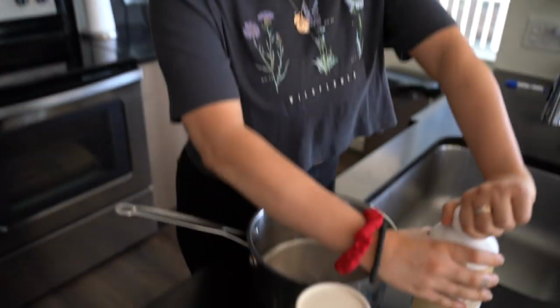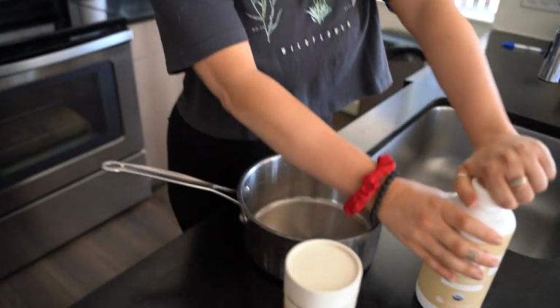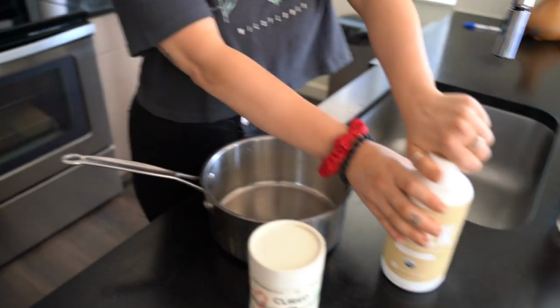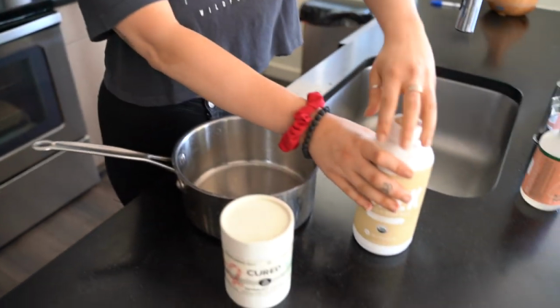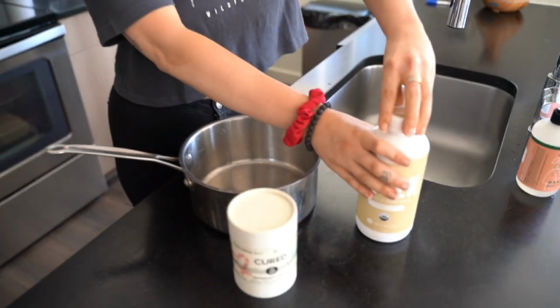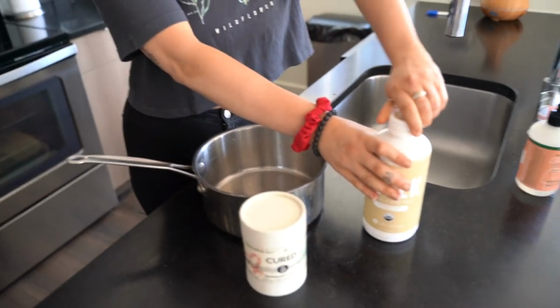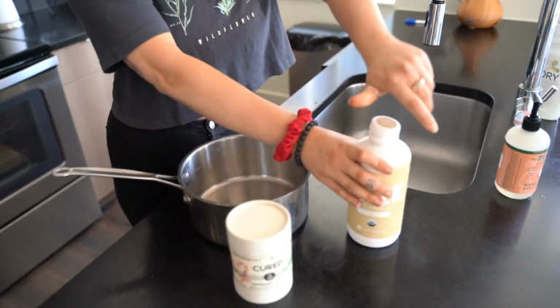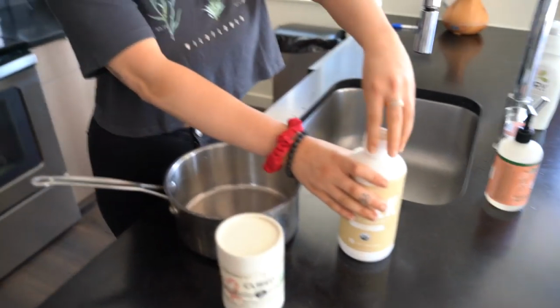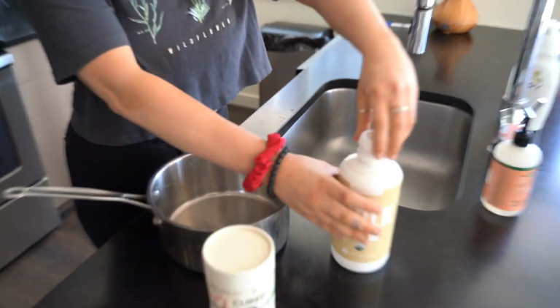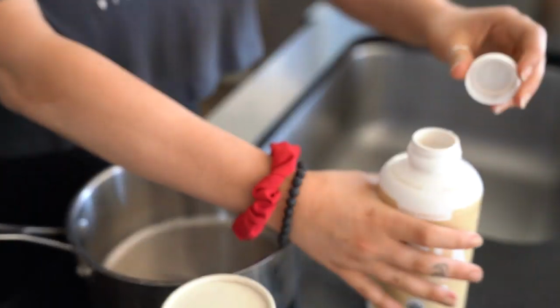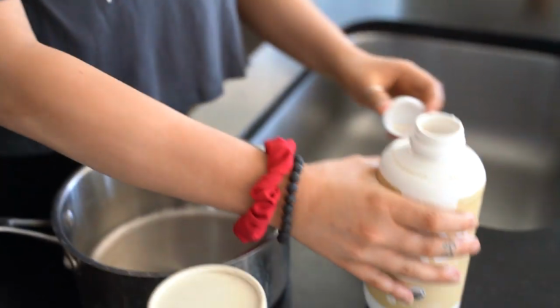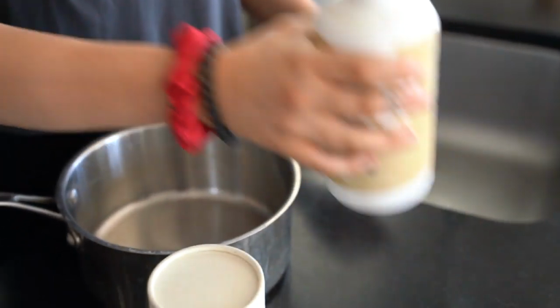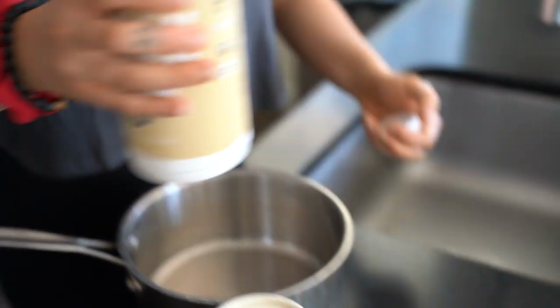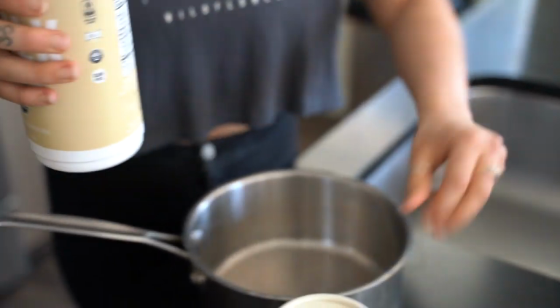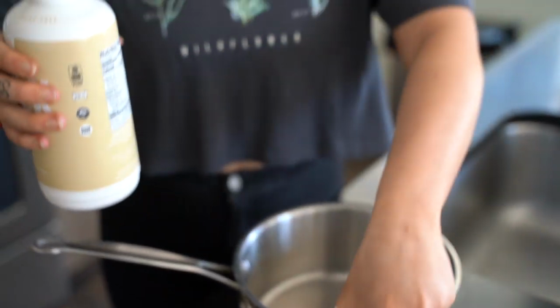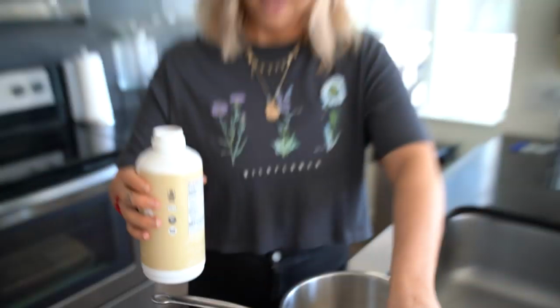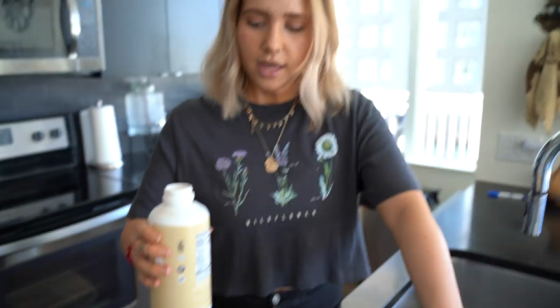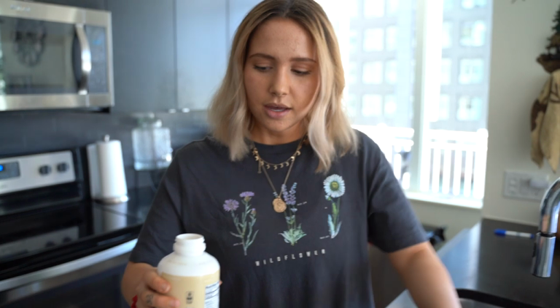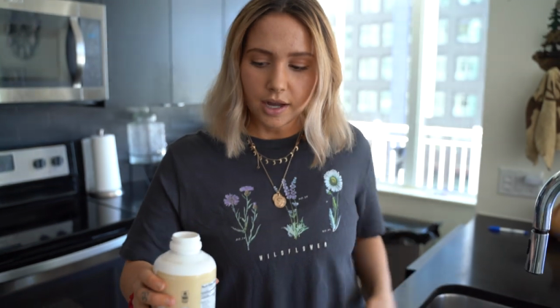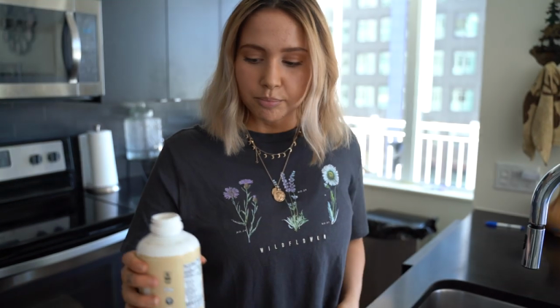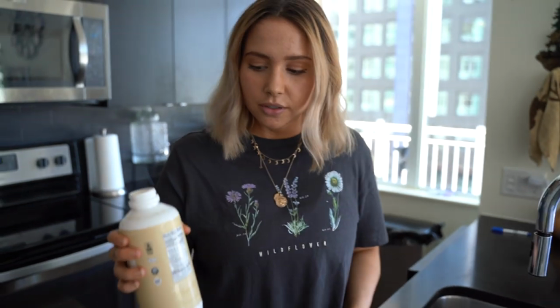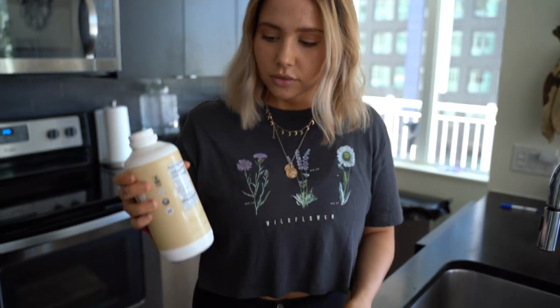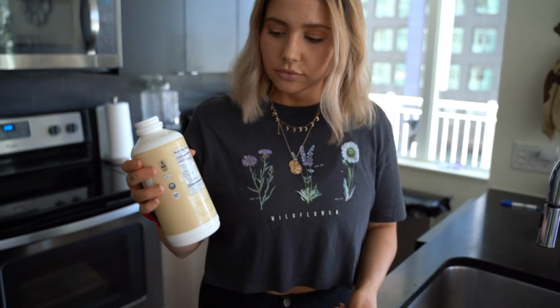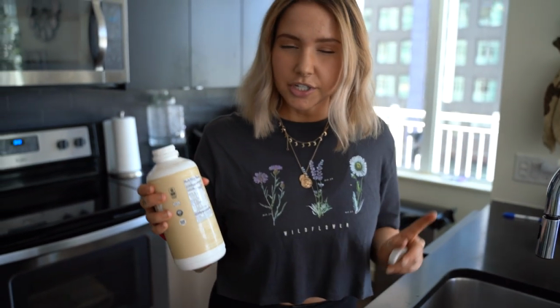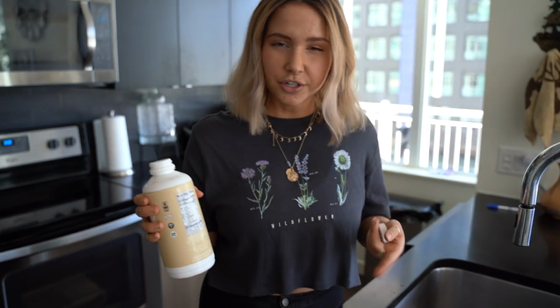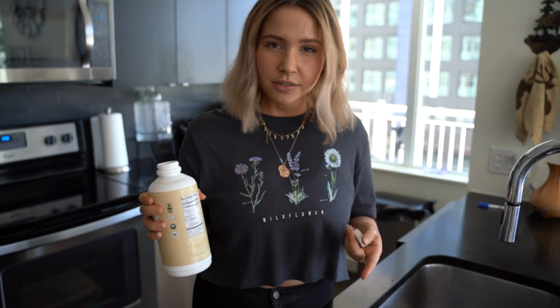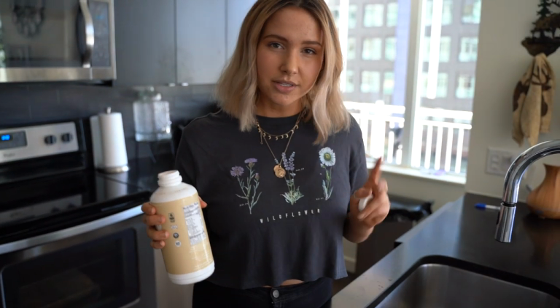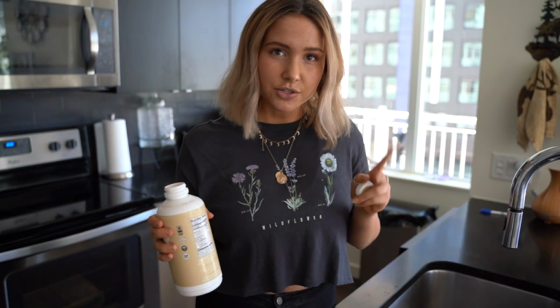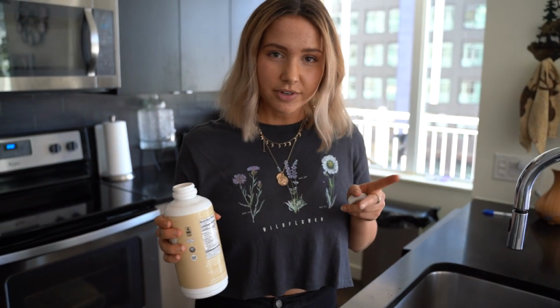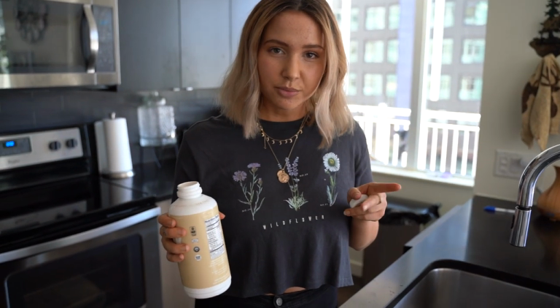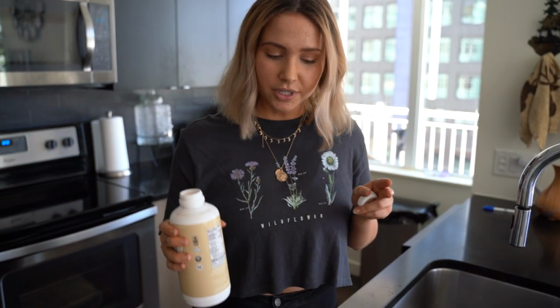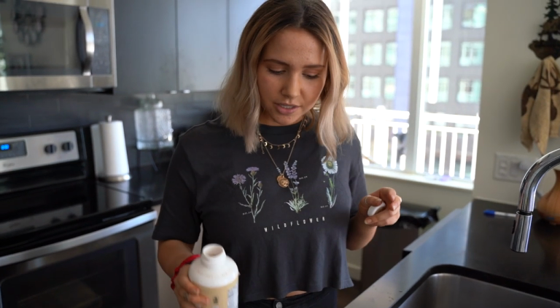We'll be doing about a cup per serving, but since two of us will be drinking this, we'll be doing two cups.